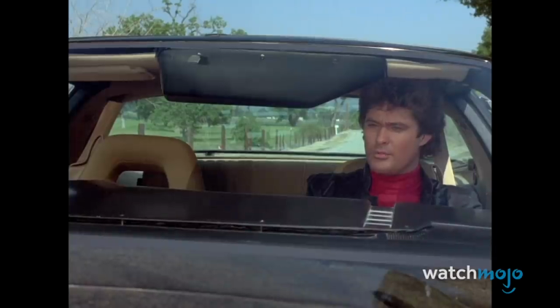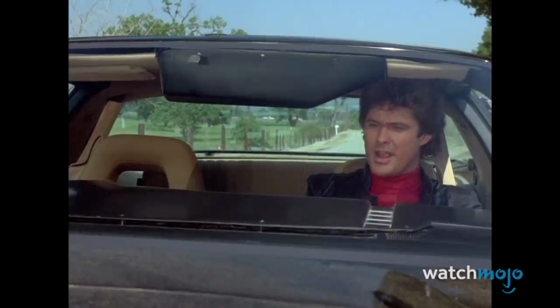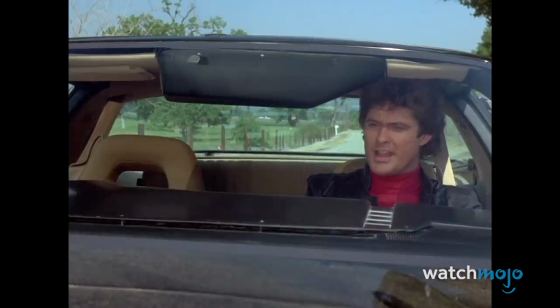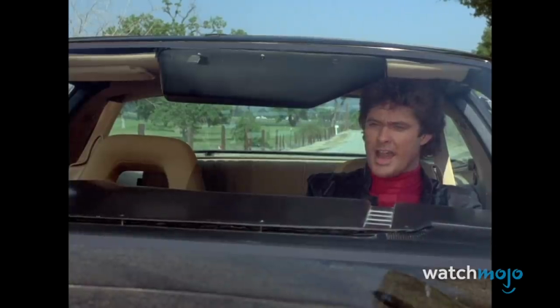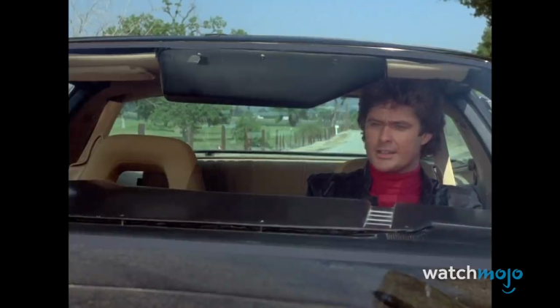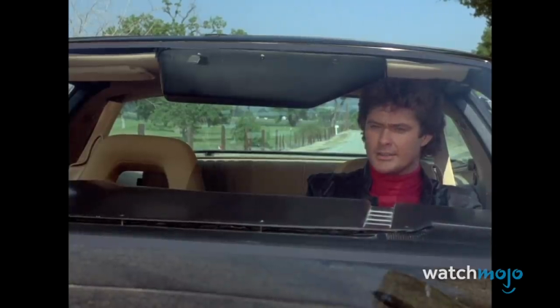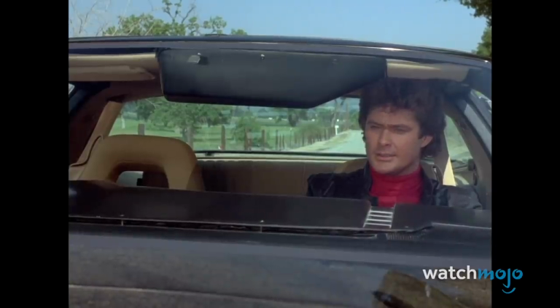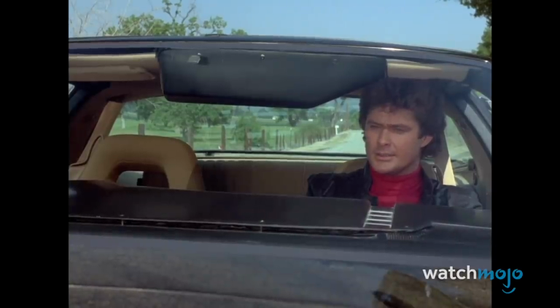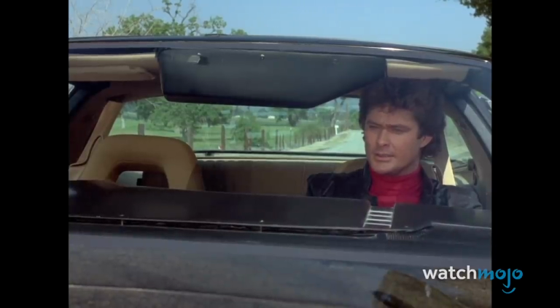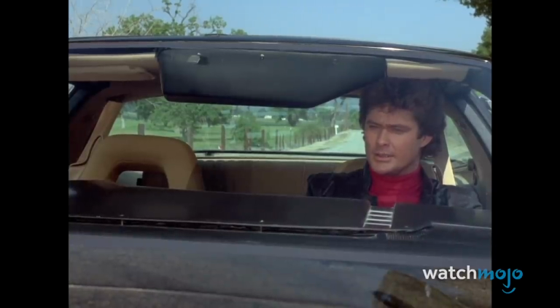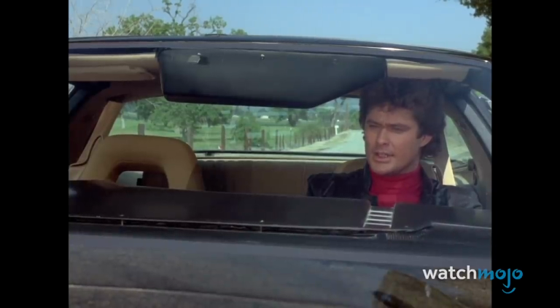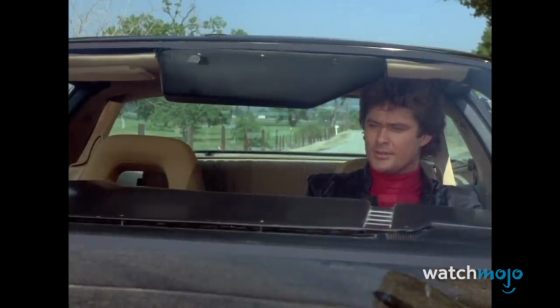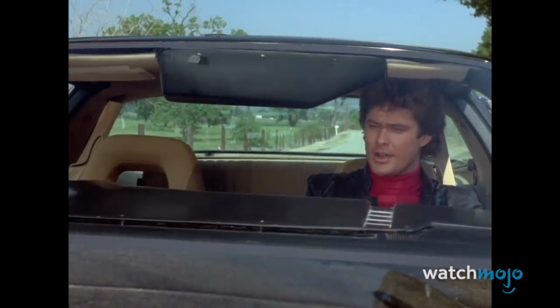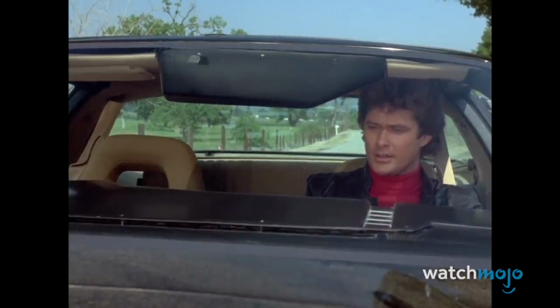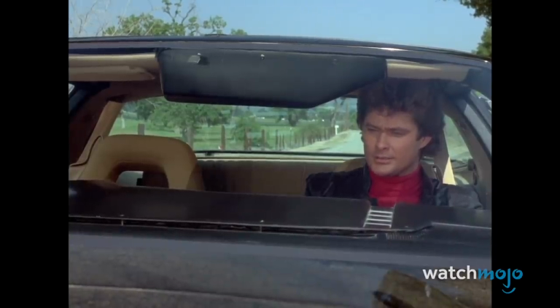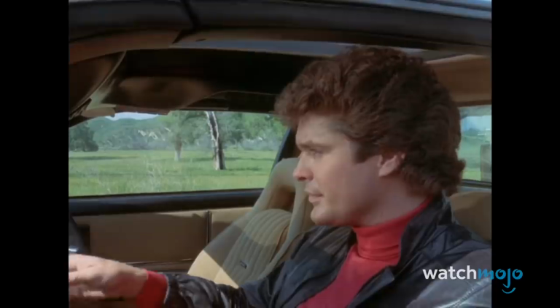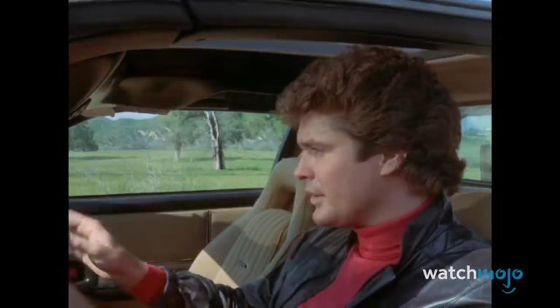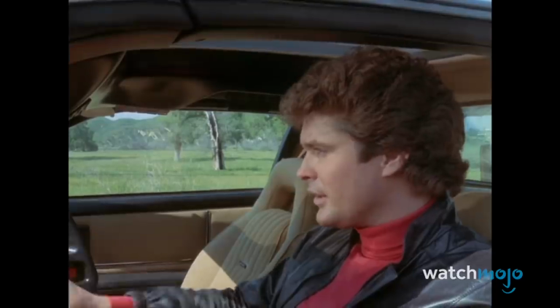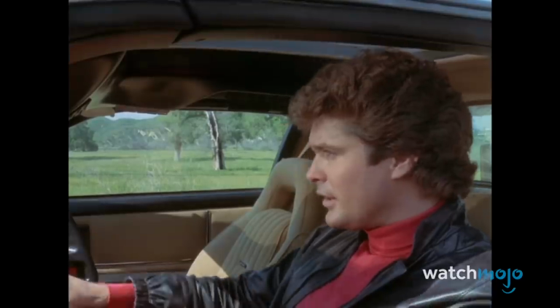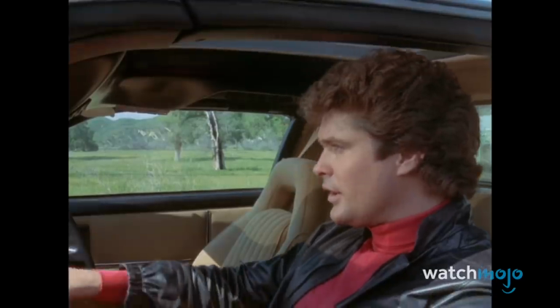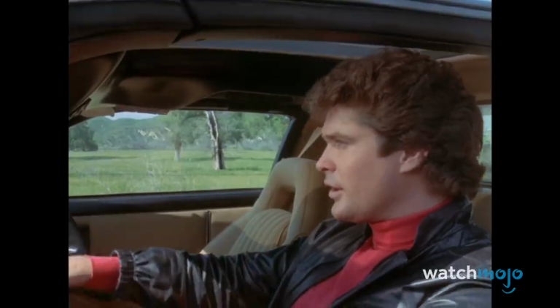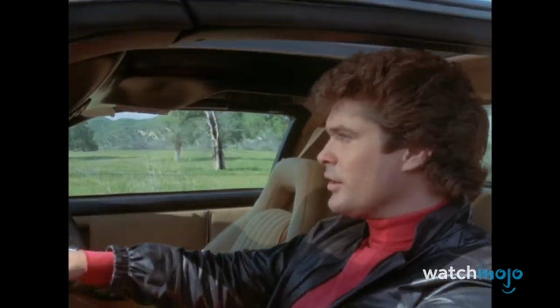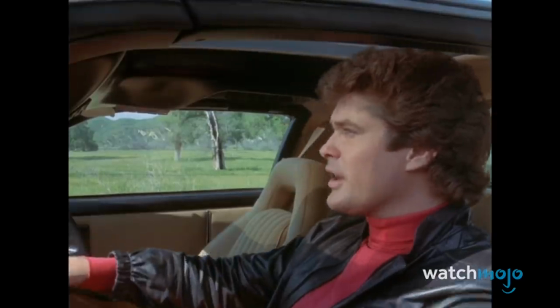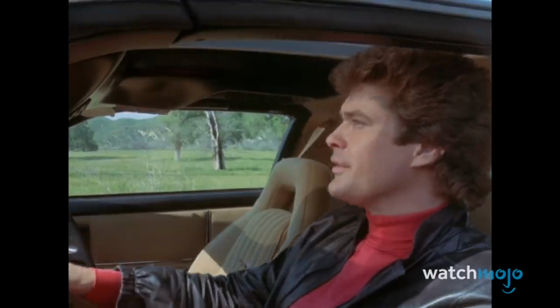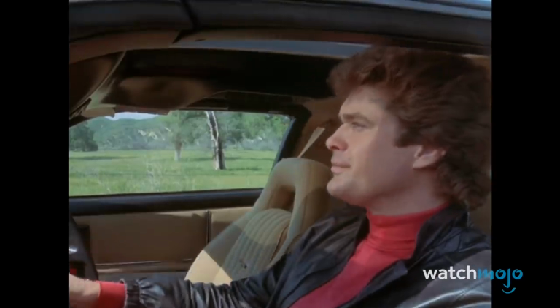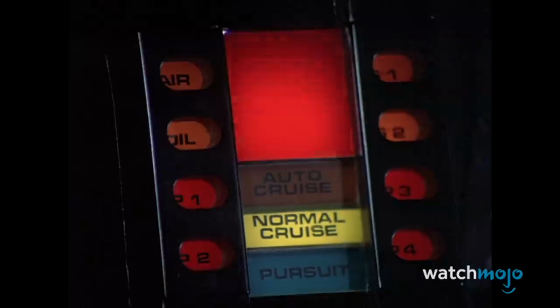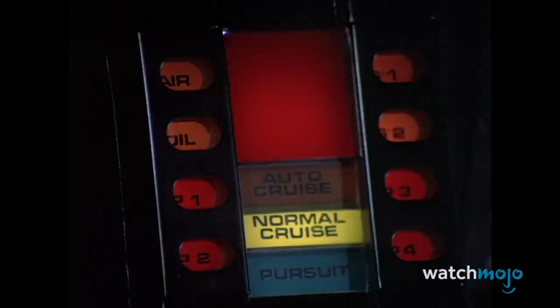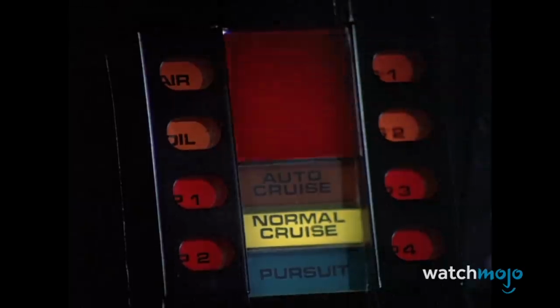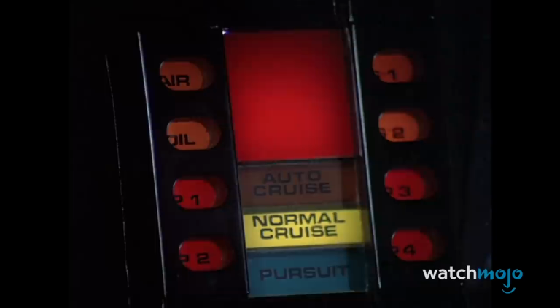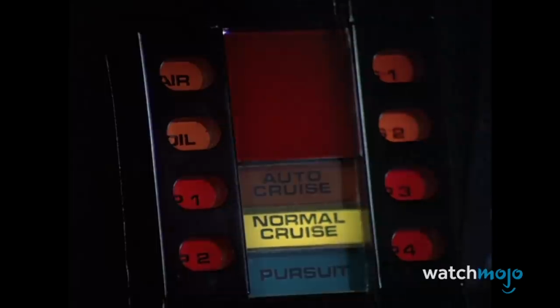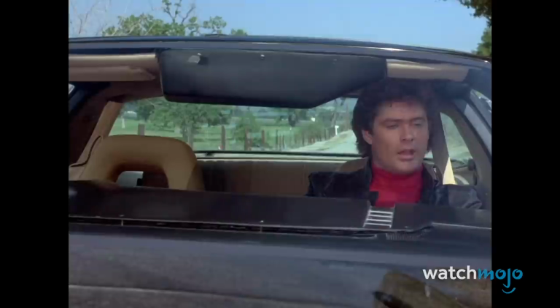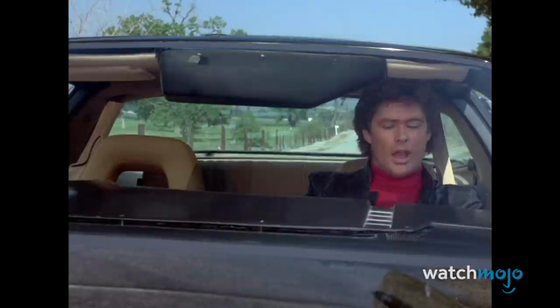Still revered to this day, anyone and everyone who watched the show wanted to have their very own KITT.